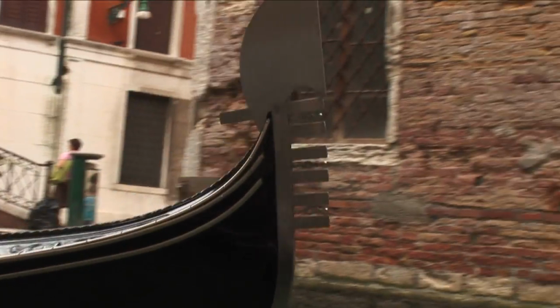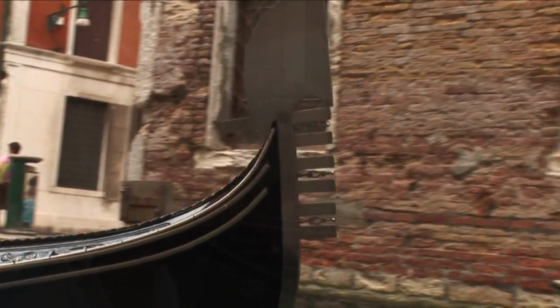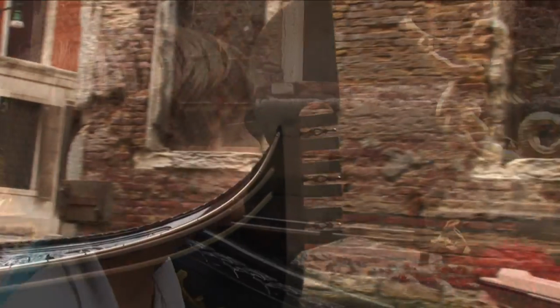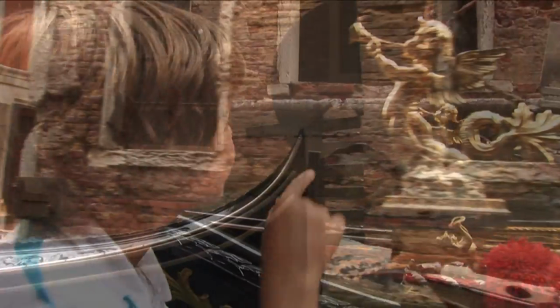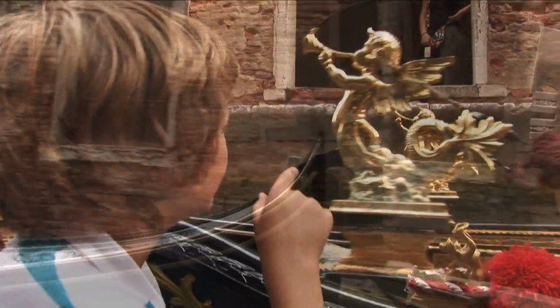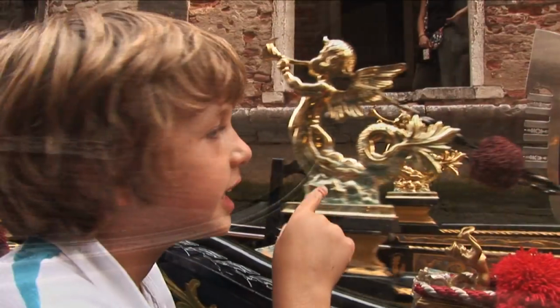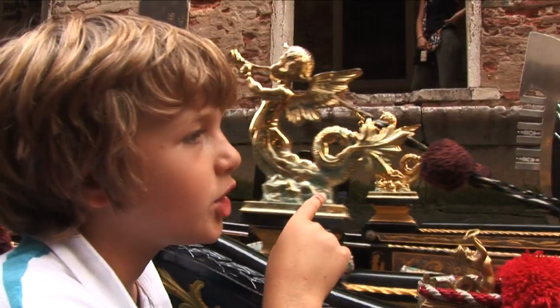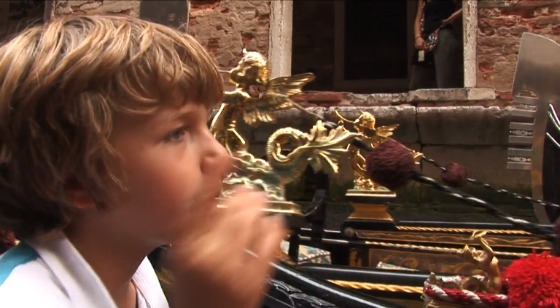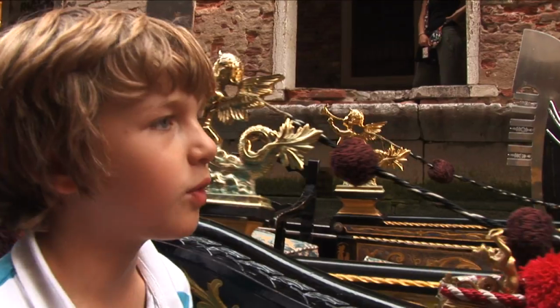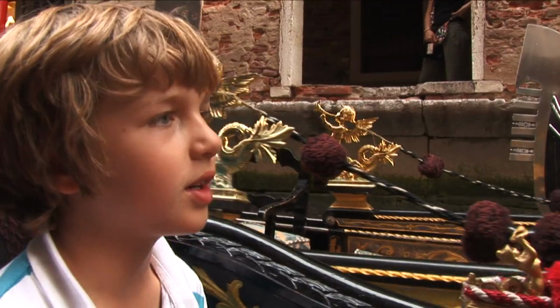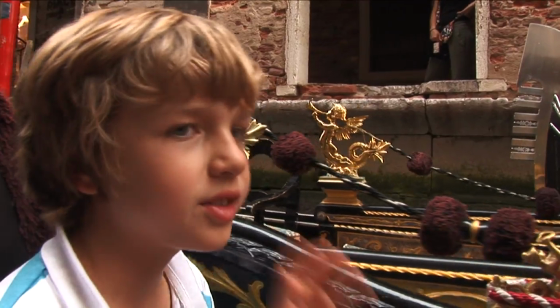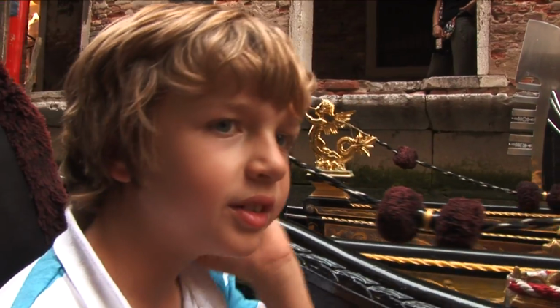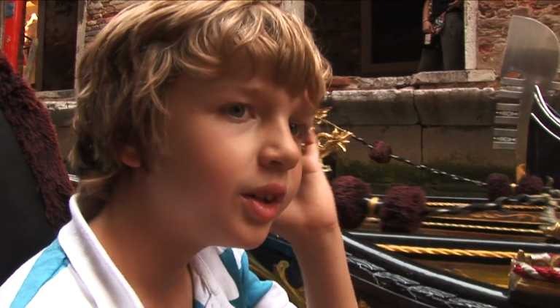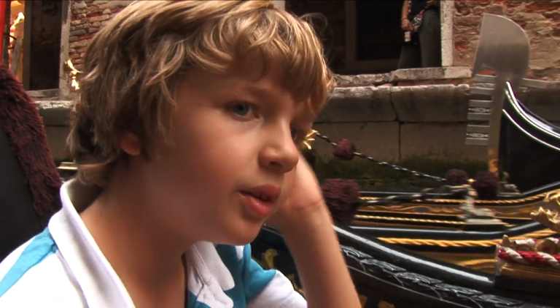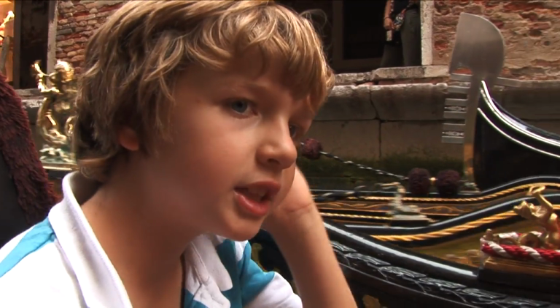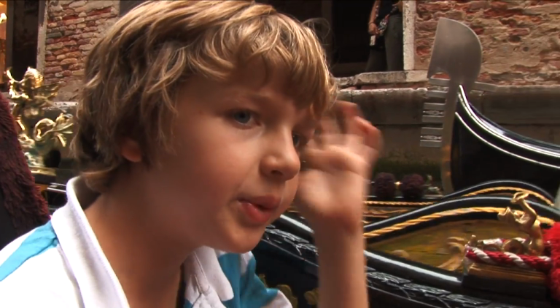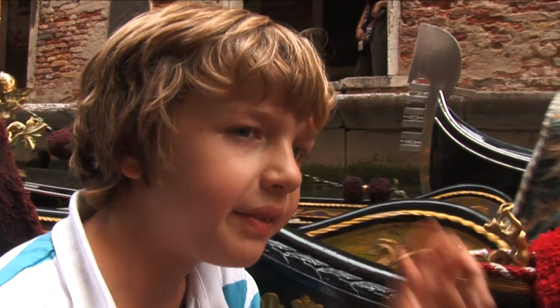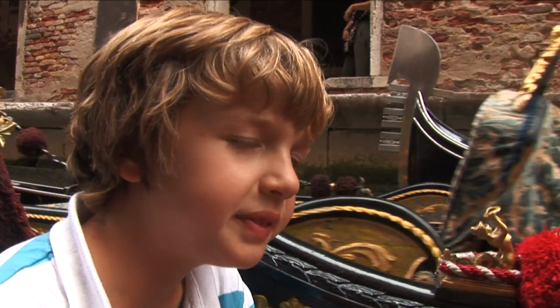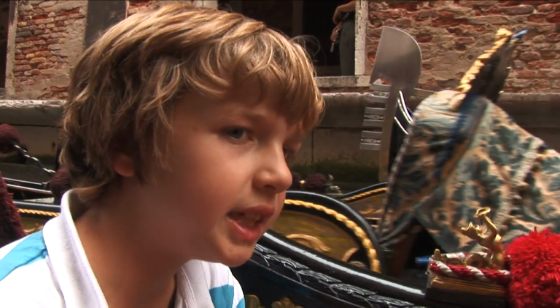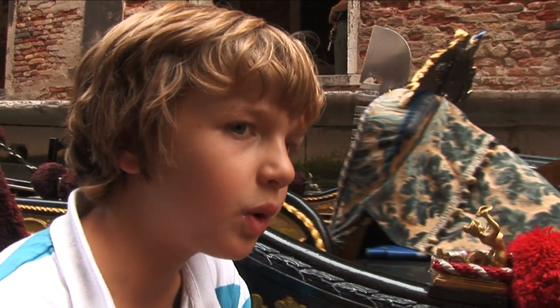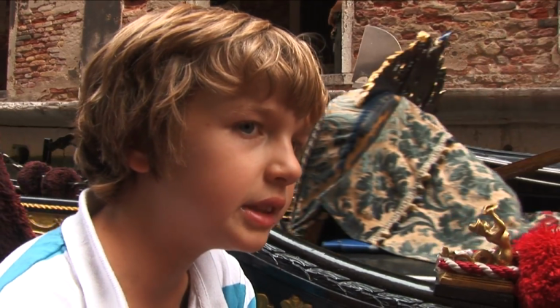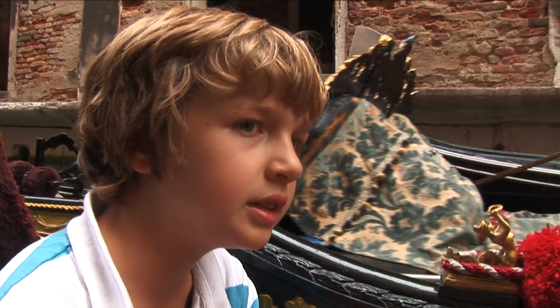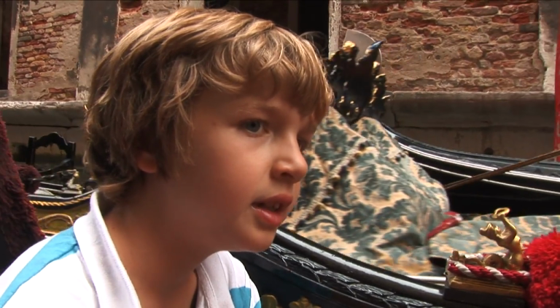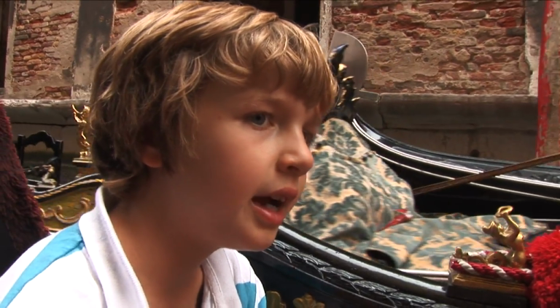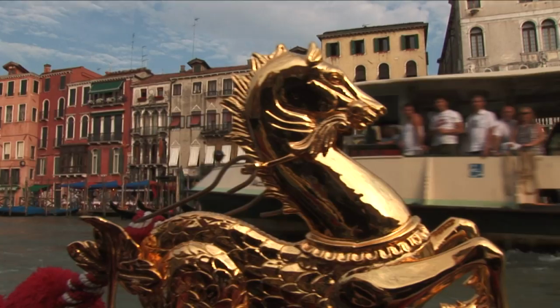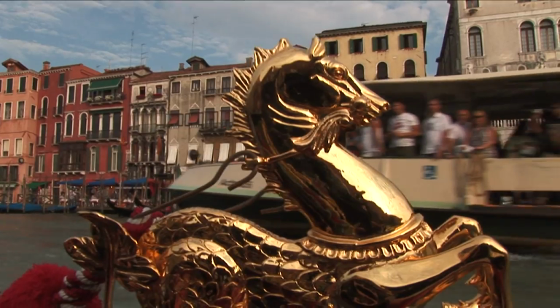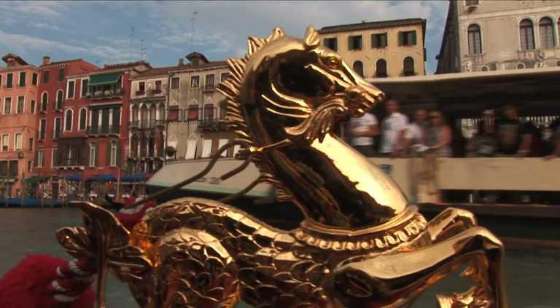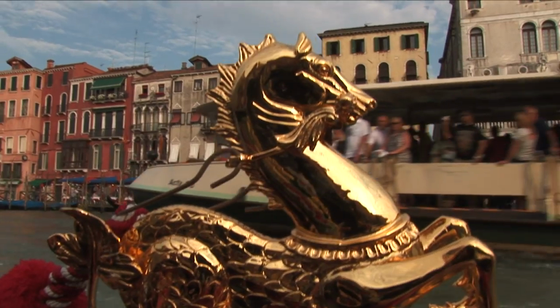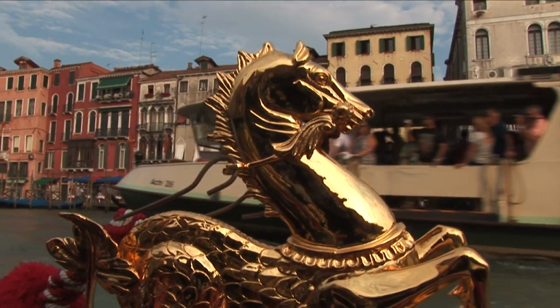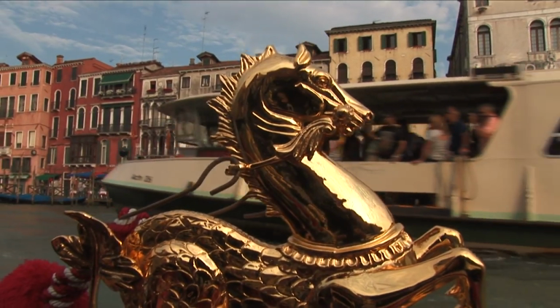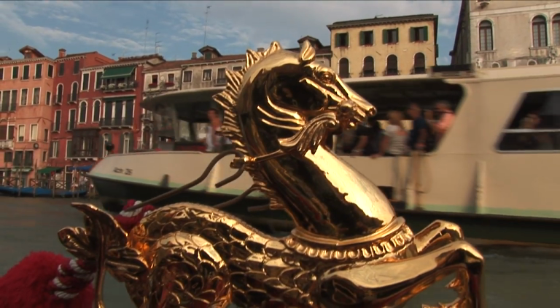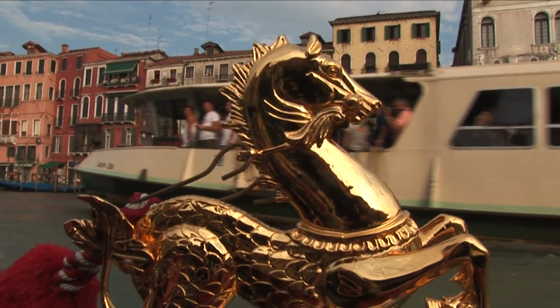Hey, this one has an angel. We have a horse — actually, half seahorse, half fish, half eel, half horse.